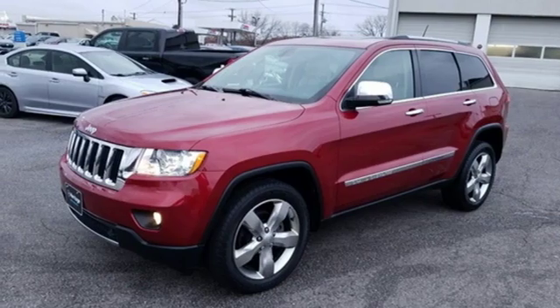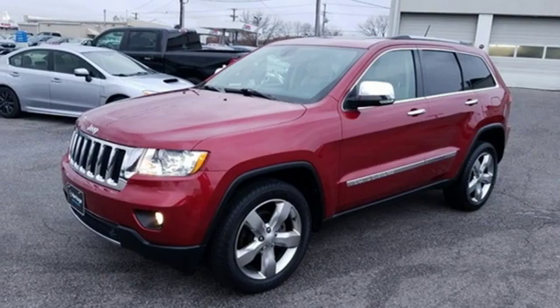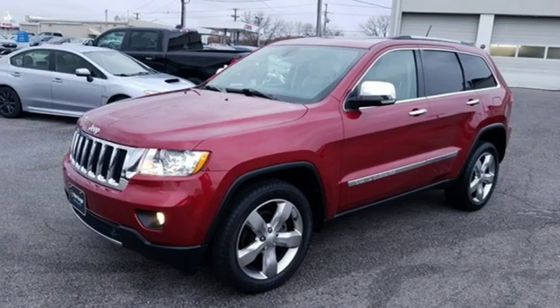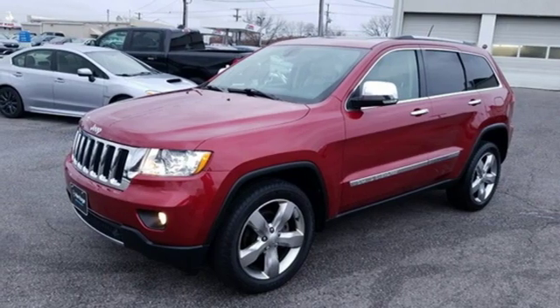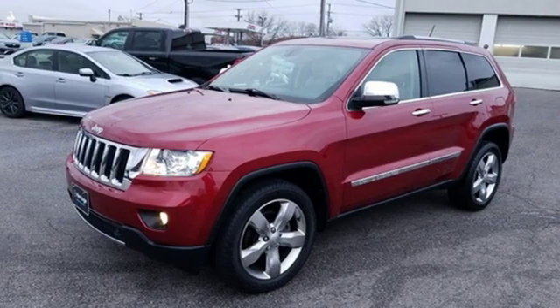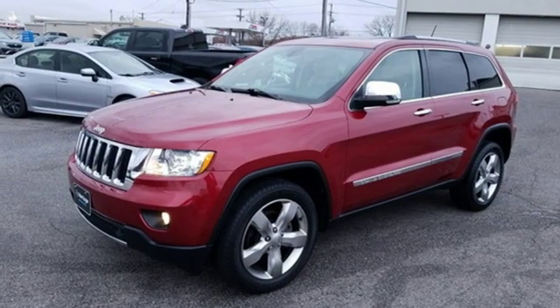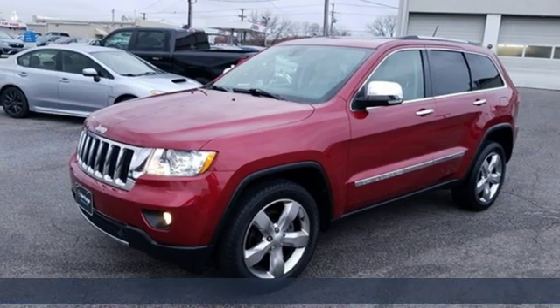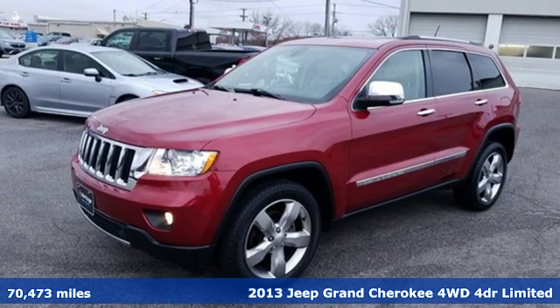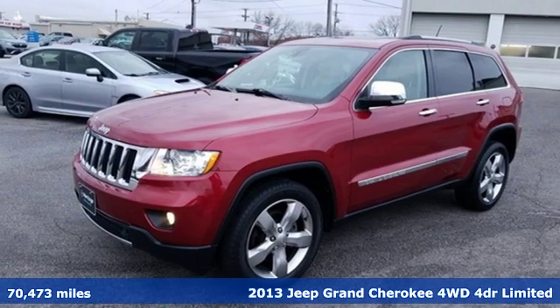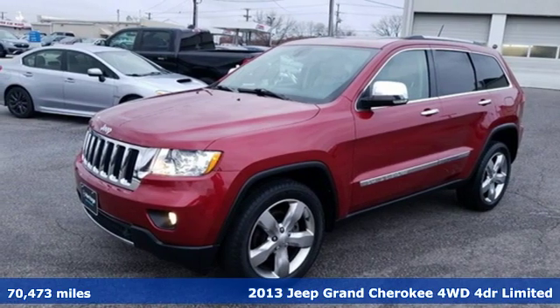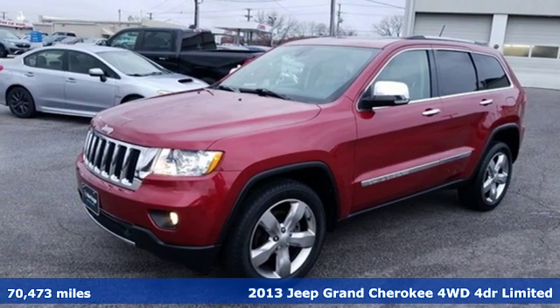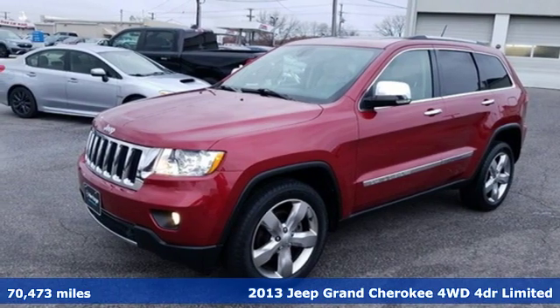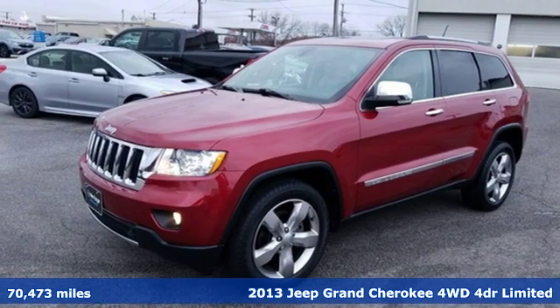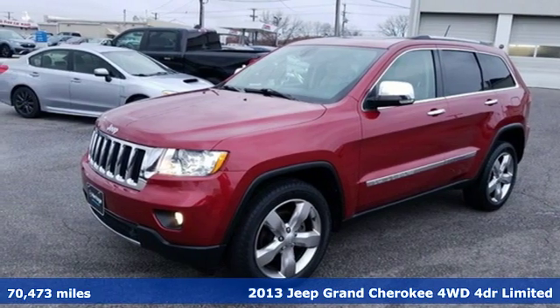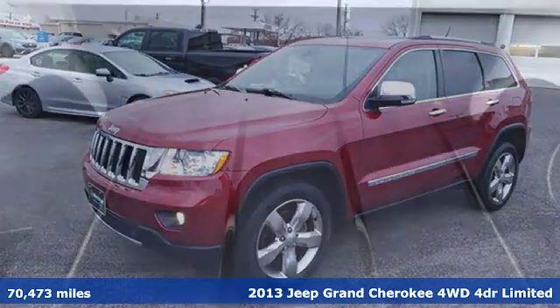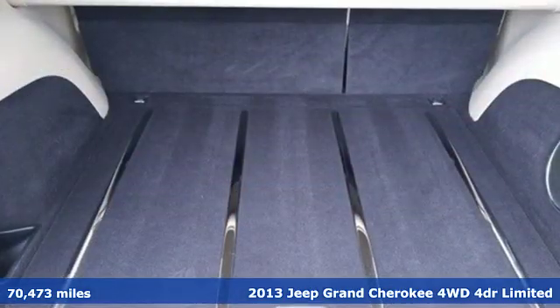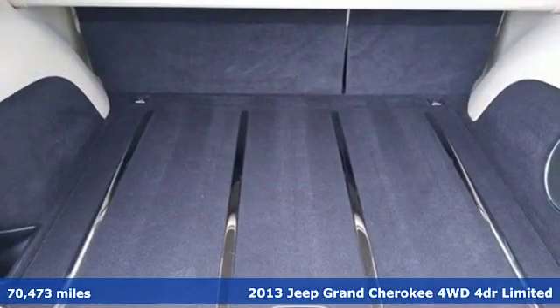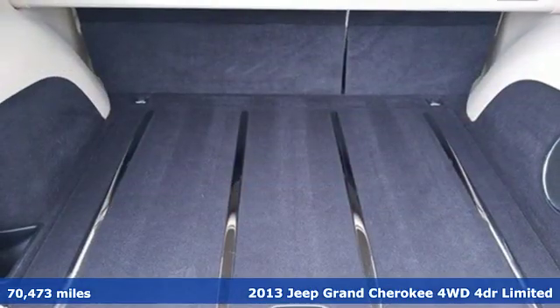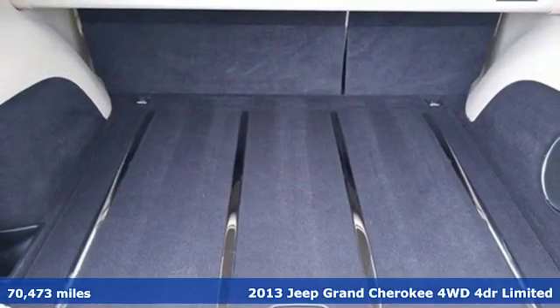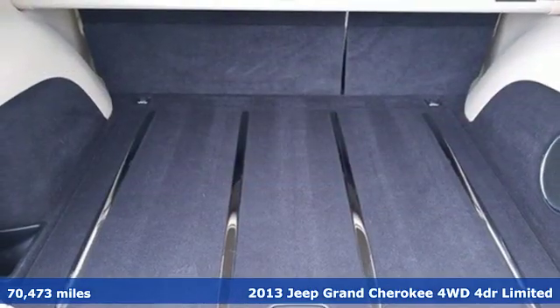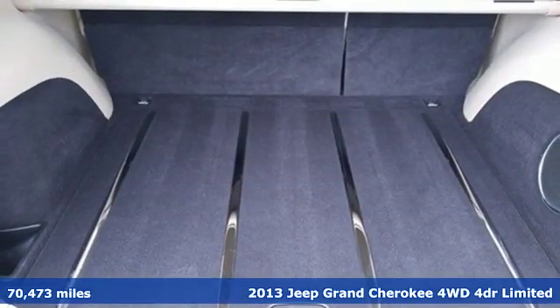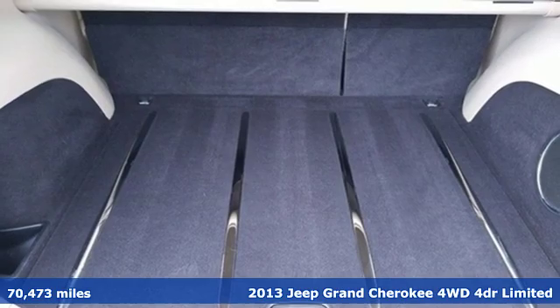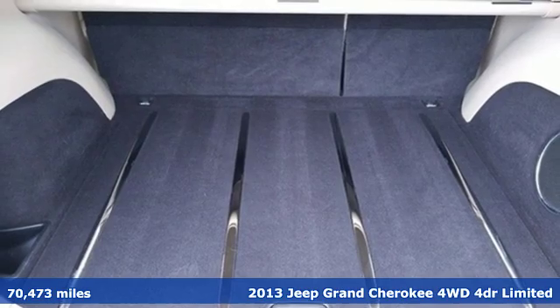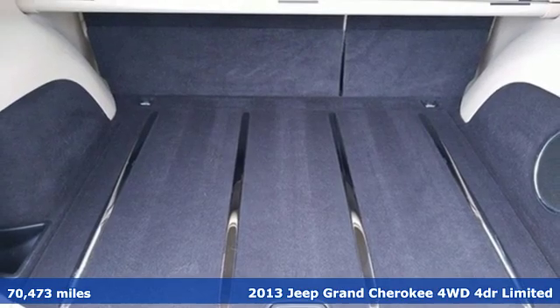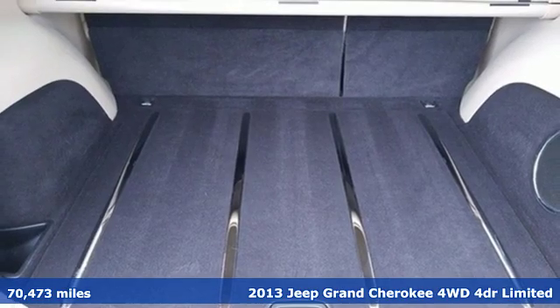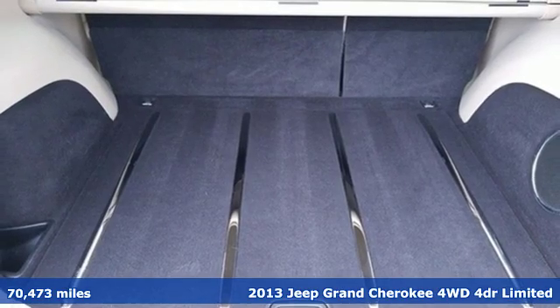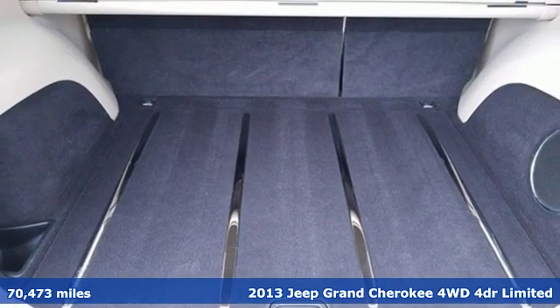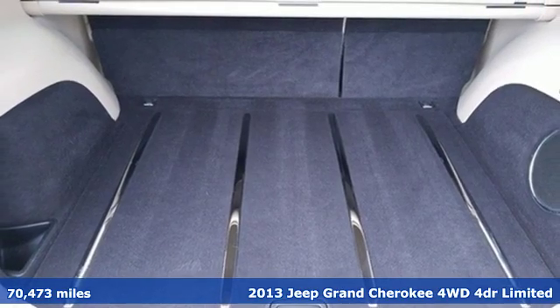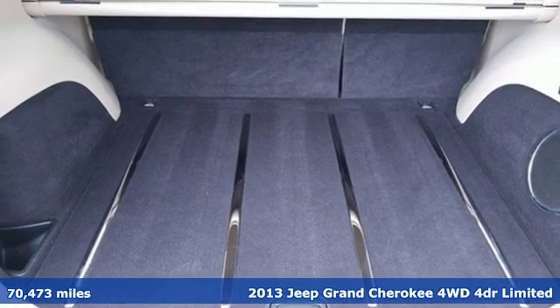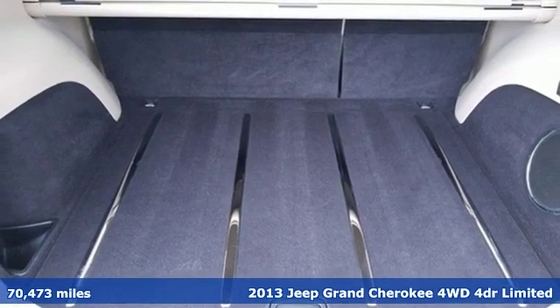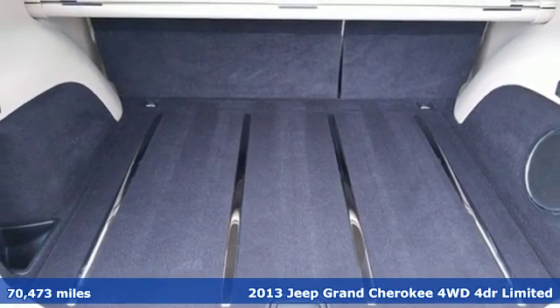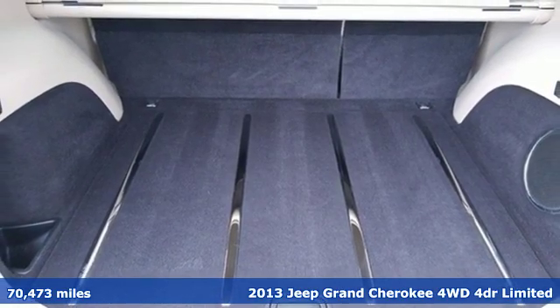It's a 2013 Jeep Grand Cherokee. Everywhere you want to go, anything you want to do, Jeep takes you there.